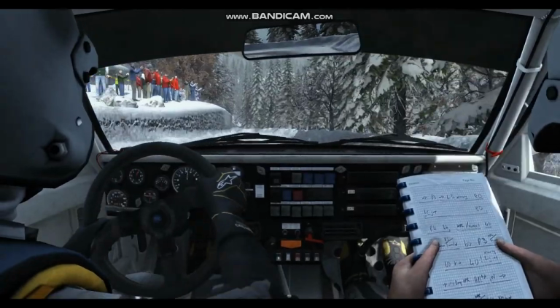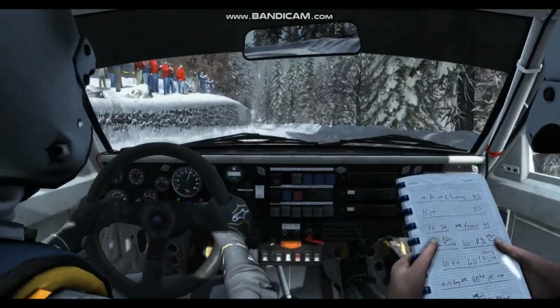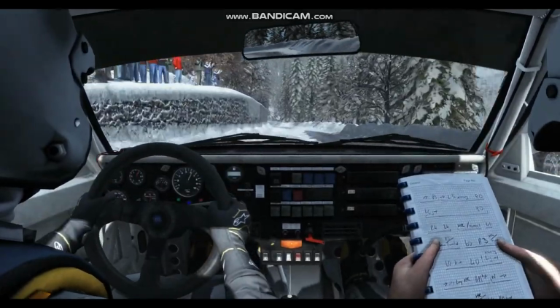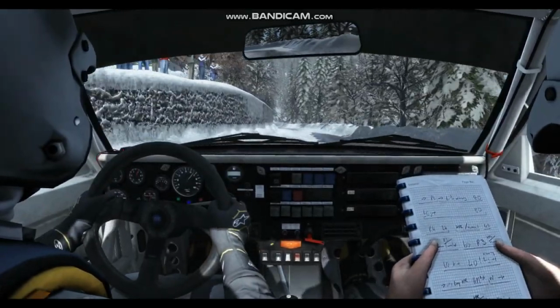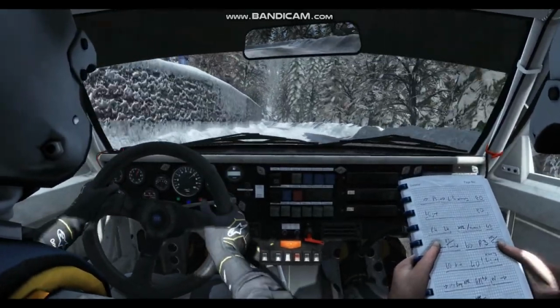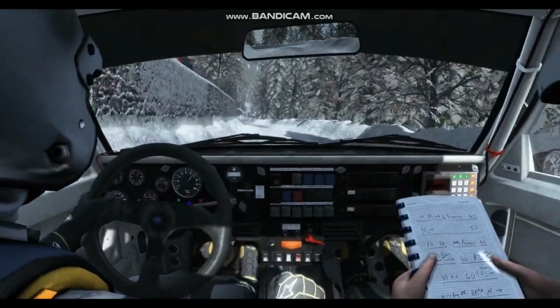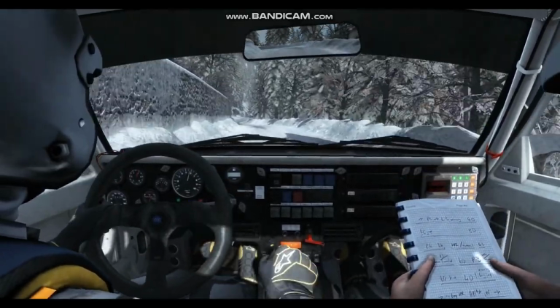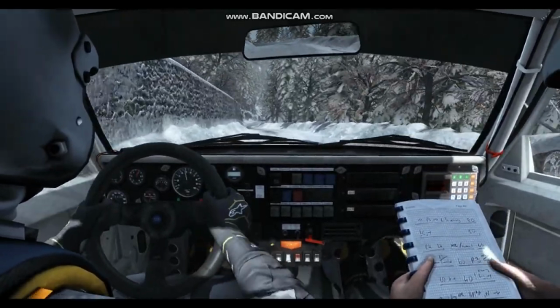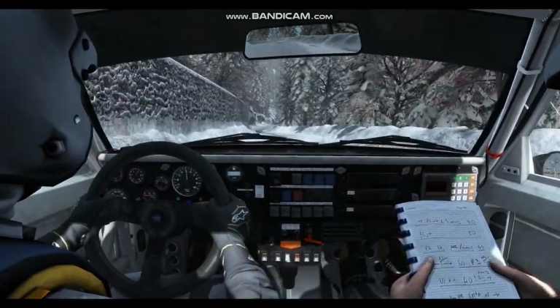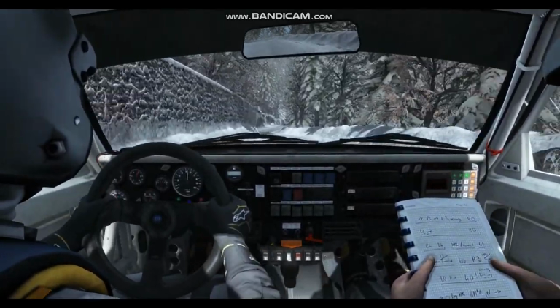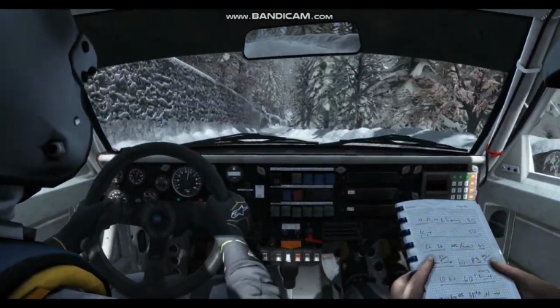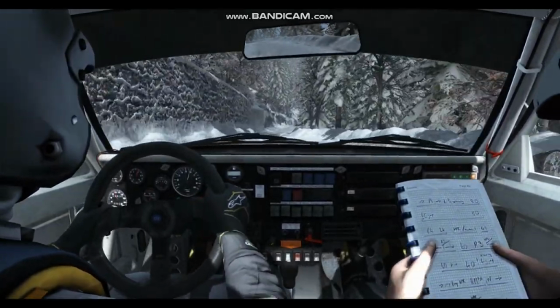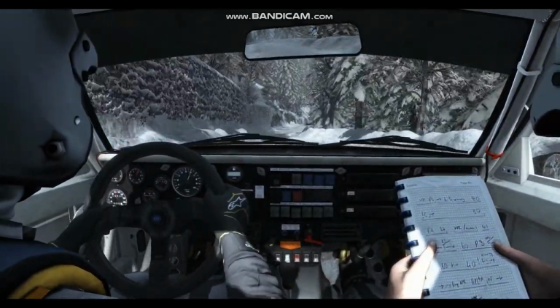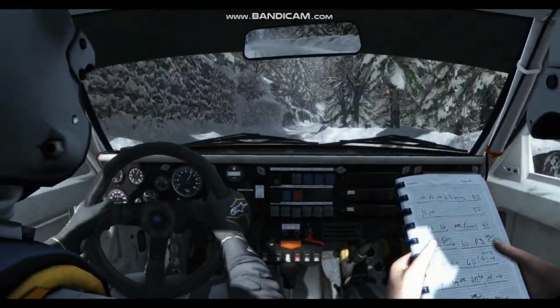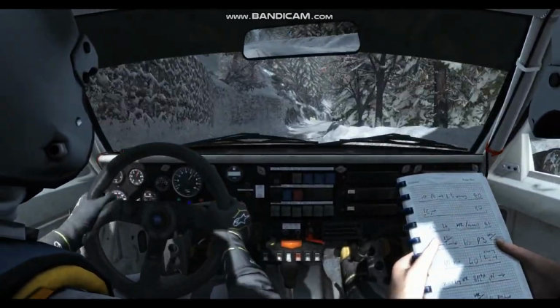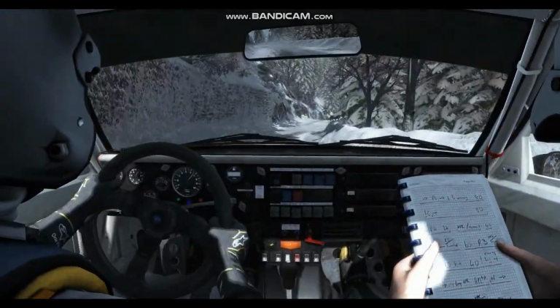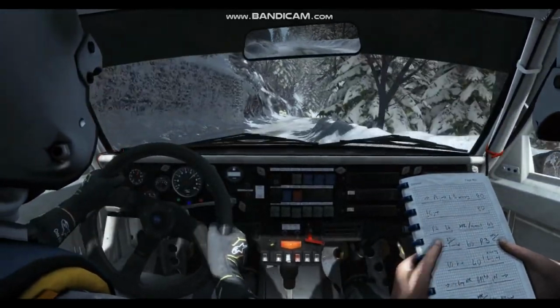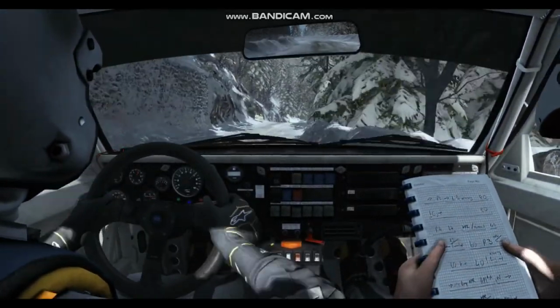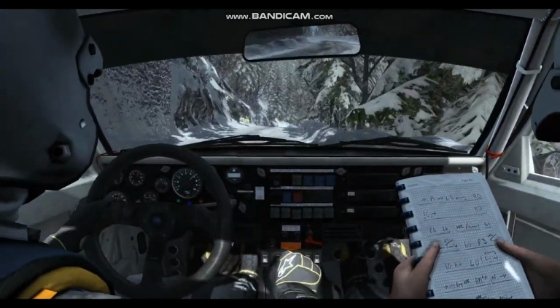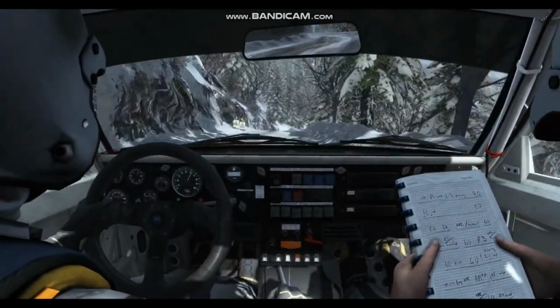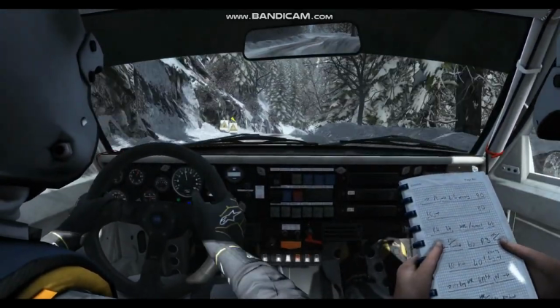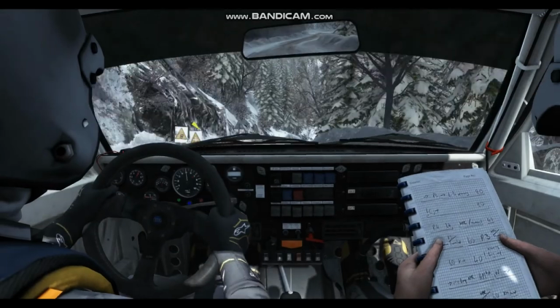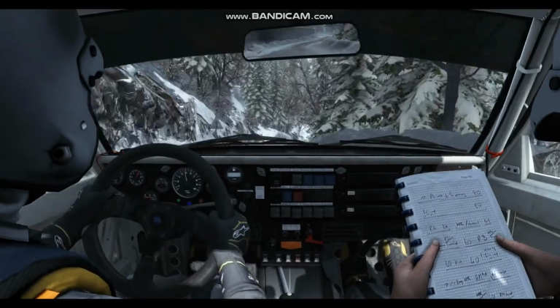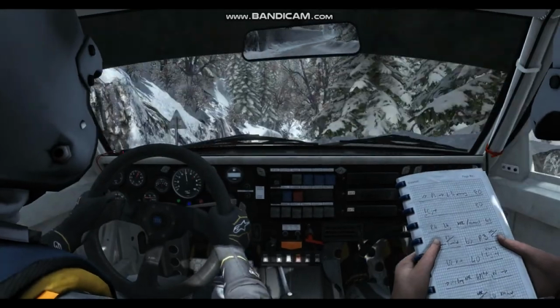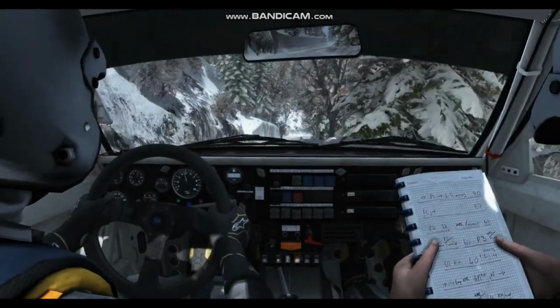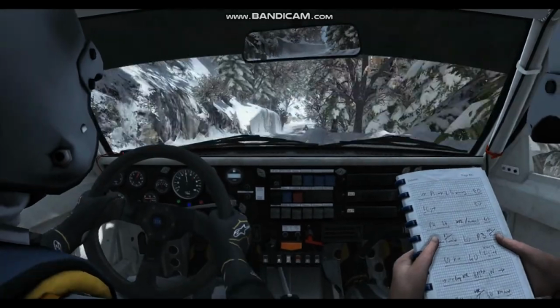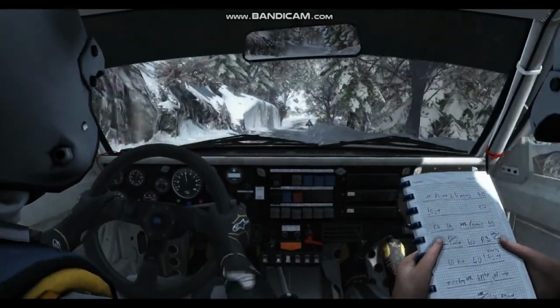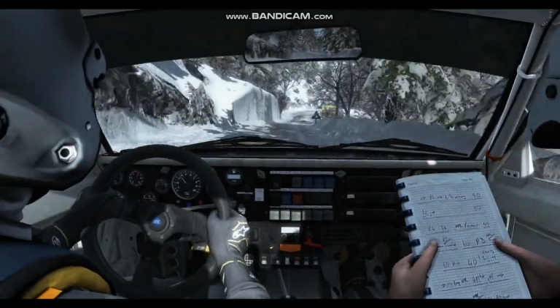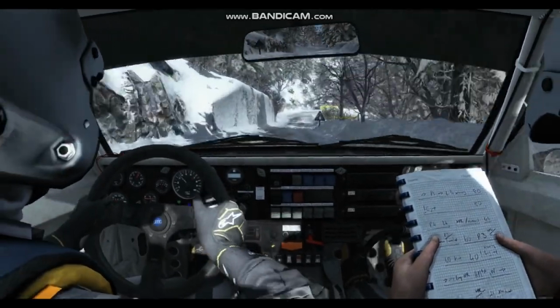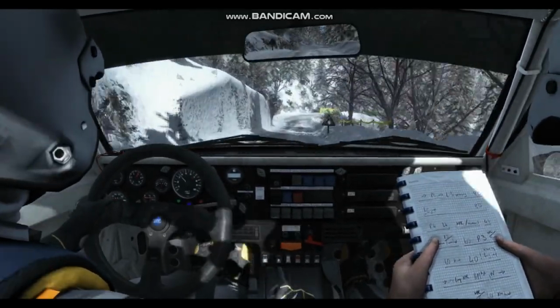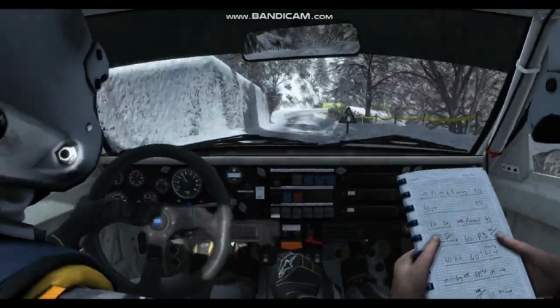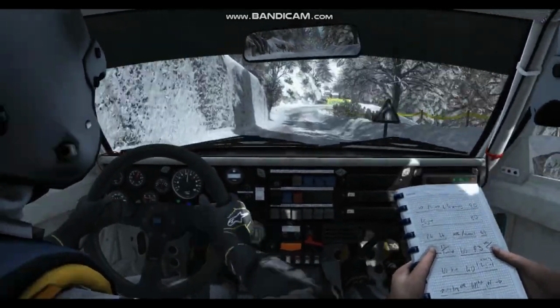Right 5, don't cut, keep right over pressed. Right 3, 80. Down, acute right.